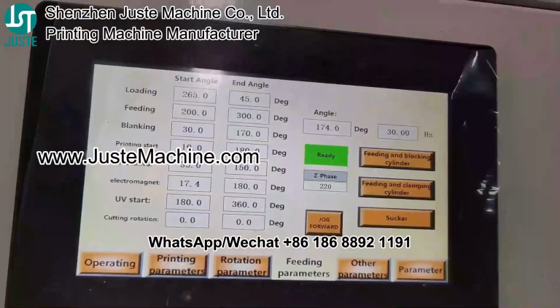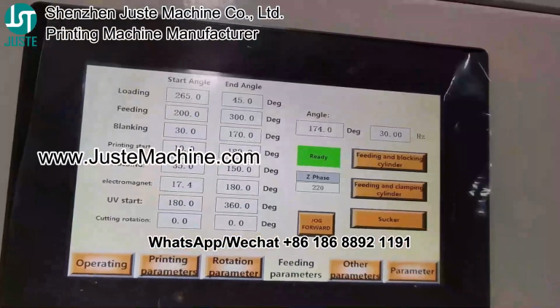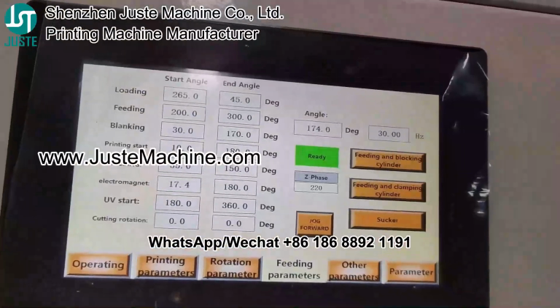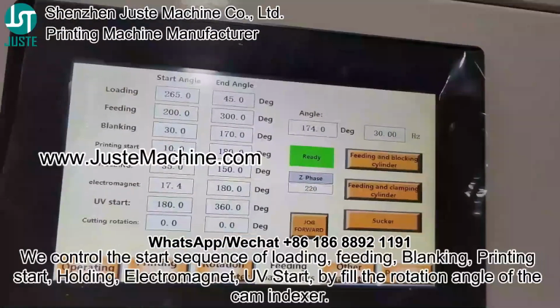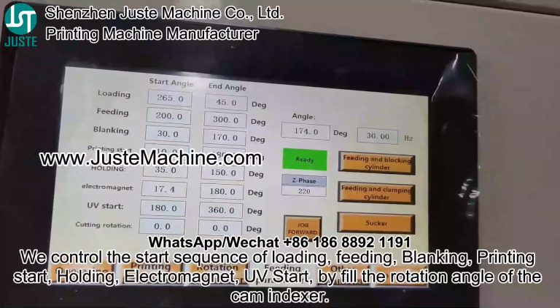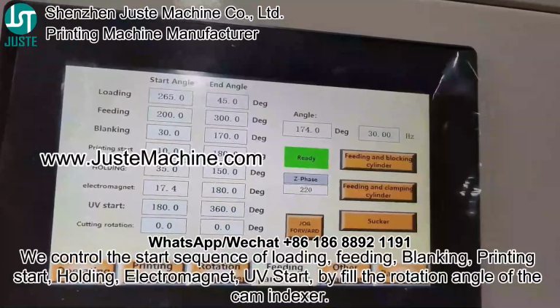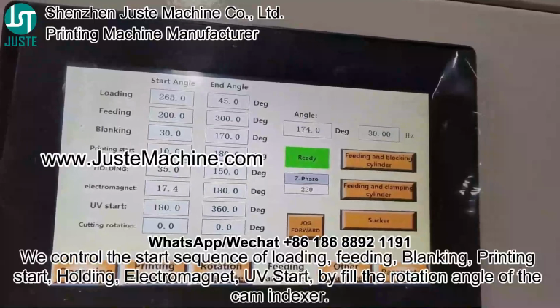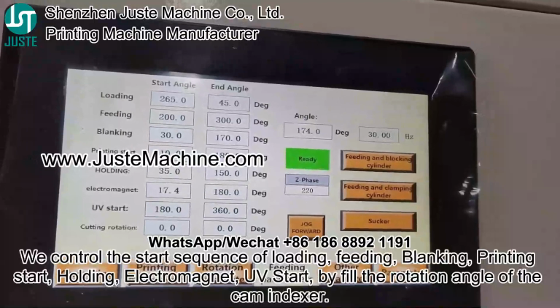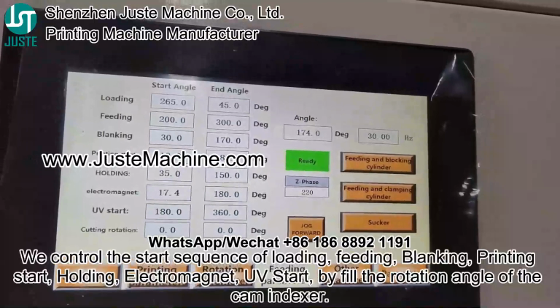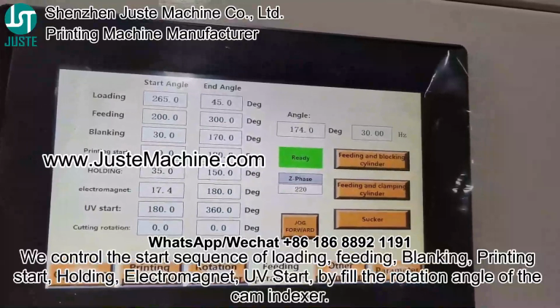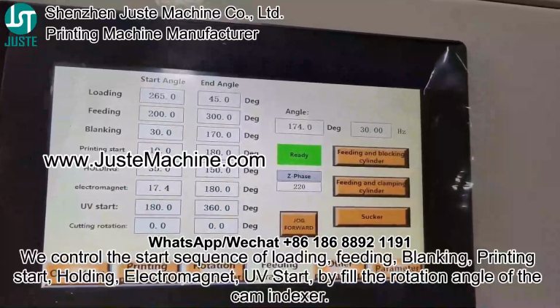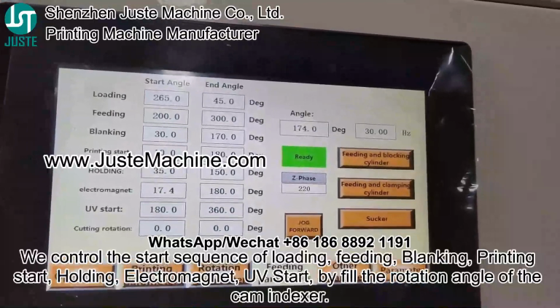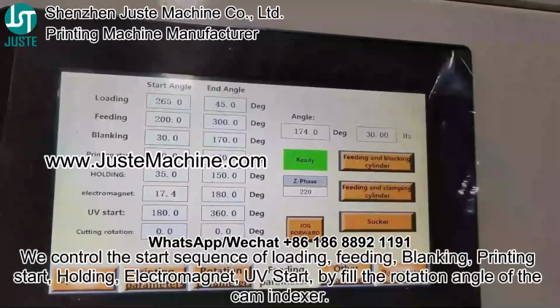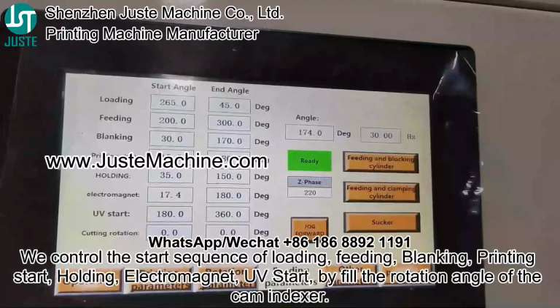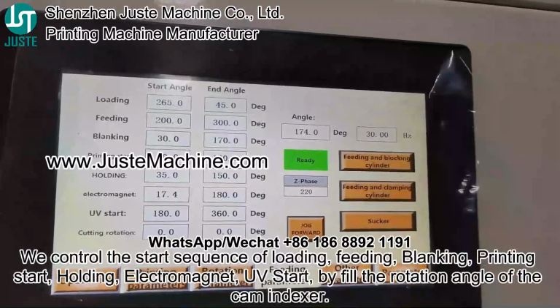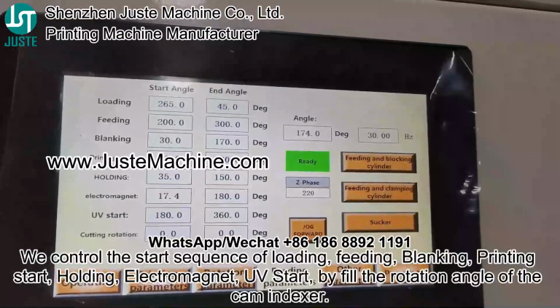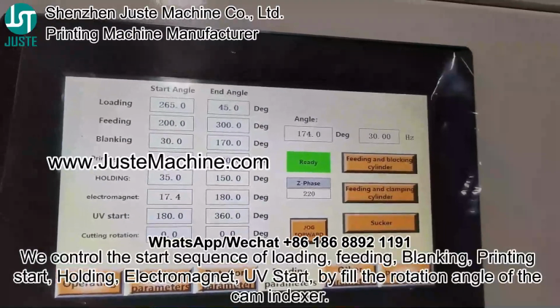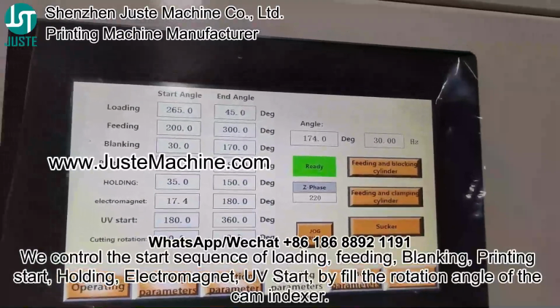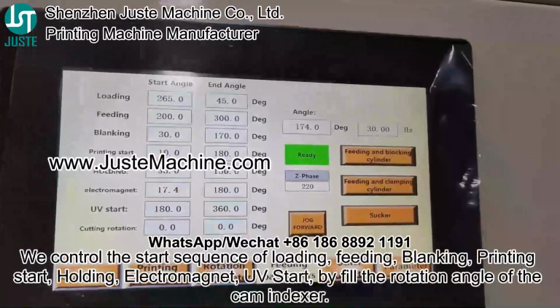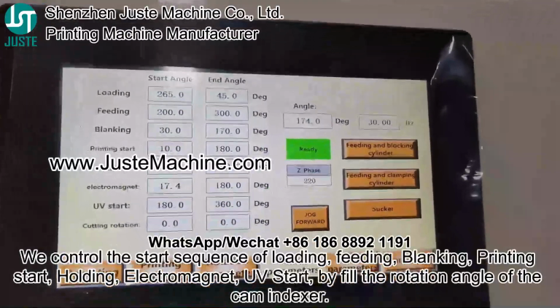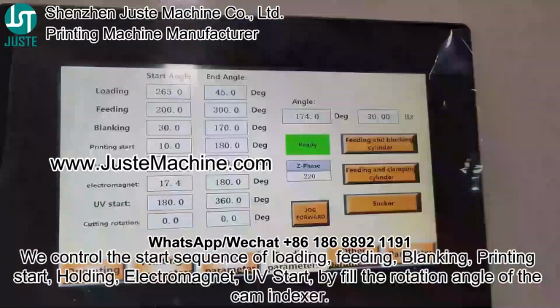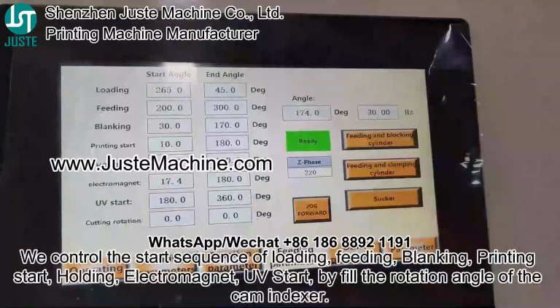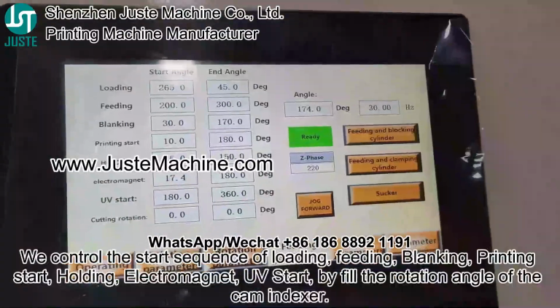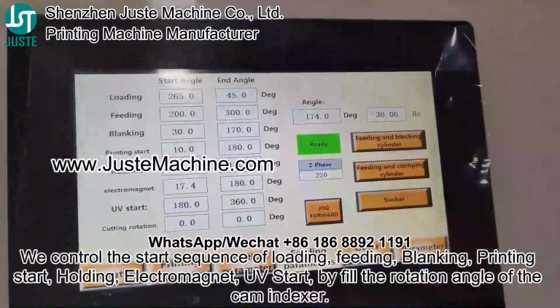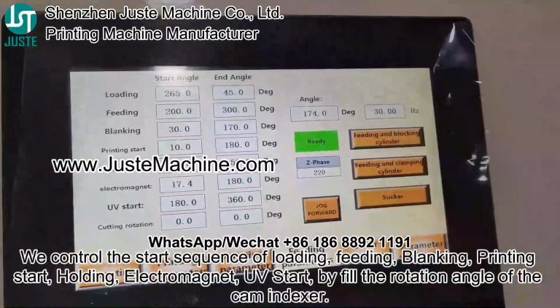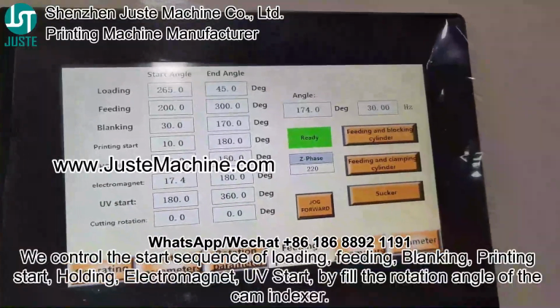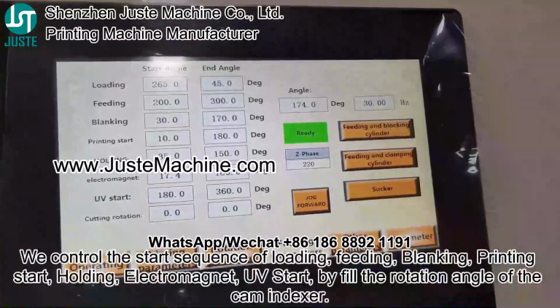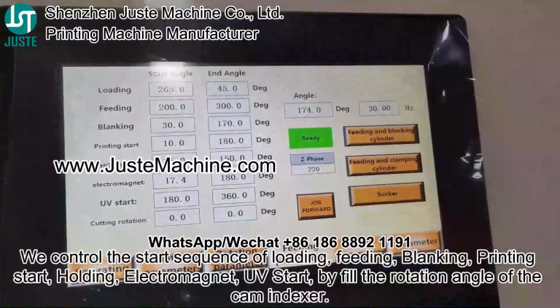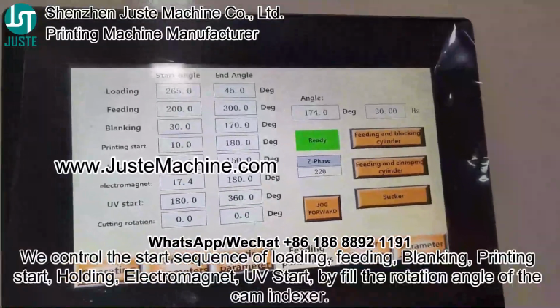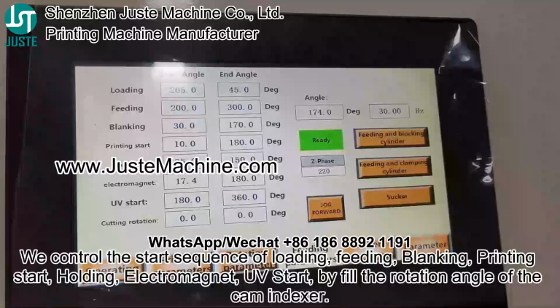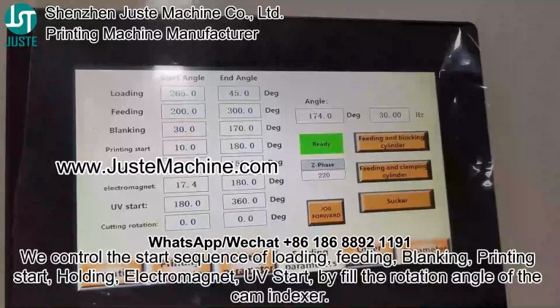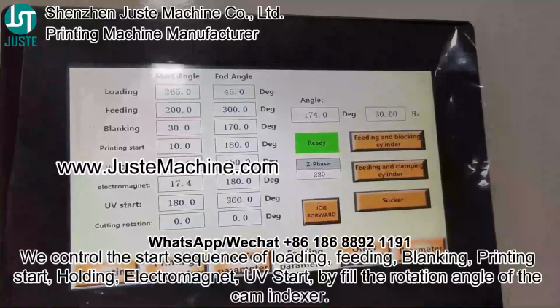We control the start sequence of loading, fitting, printing start, holding, and electromagnet.